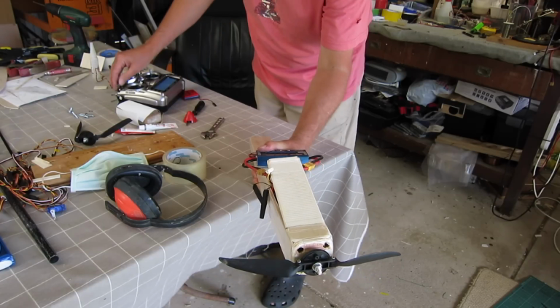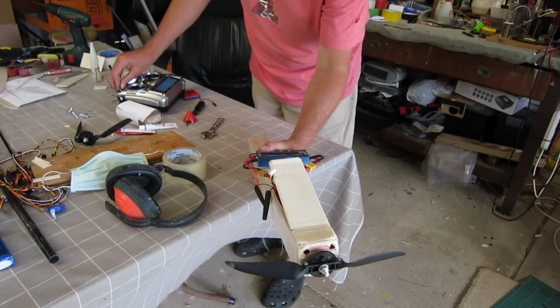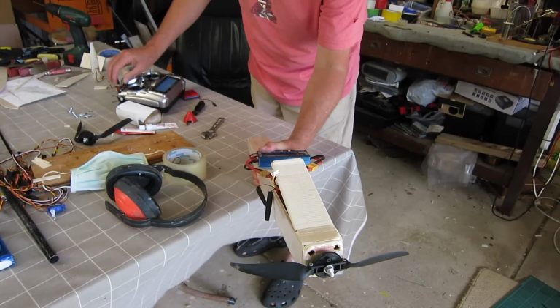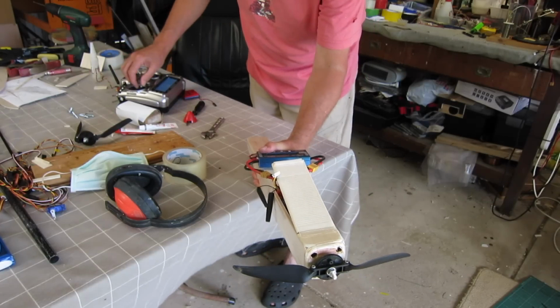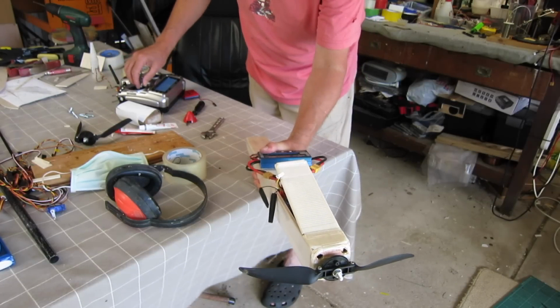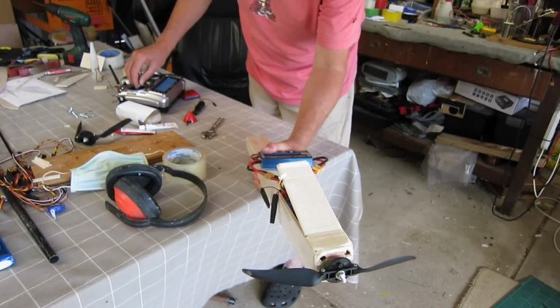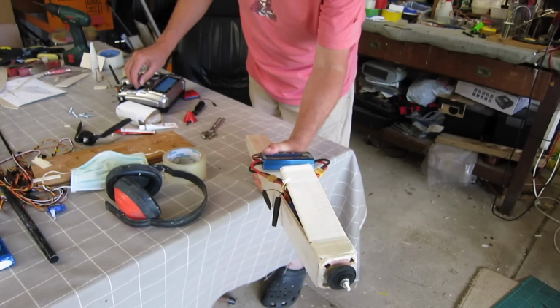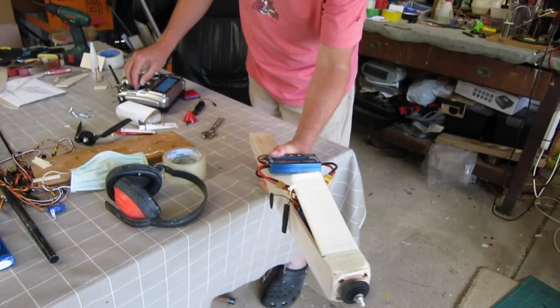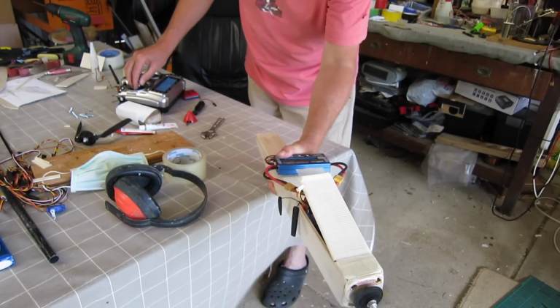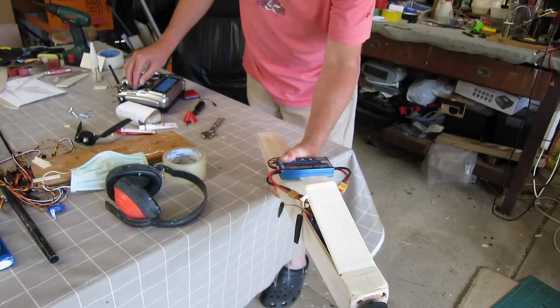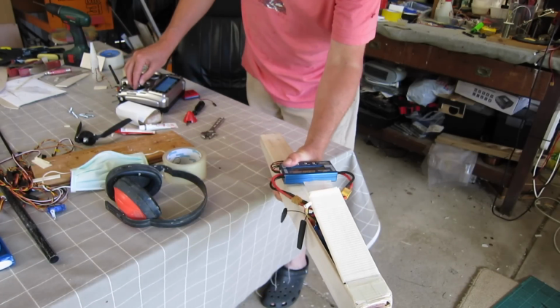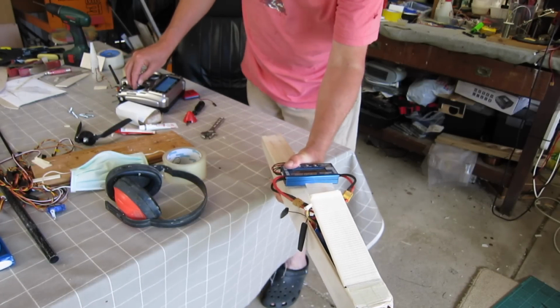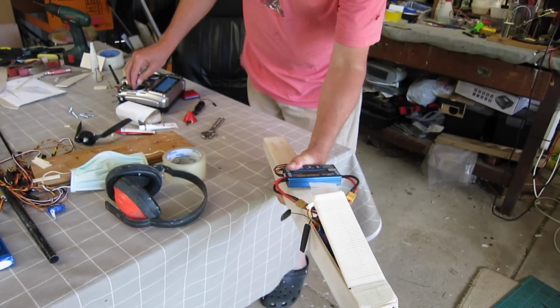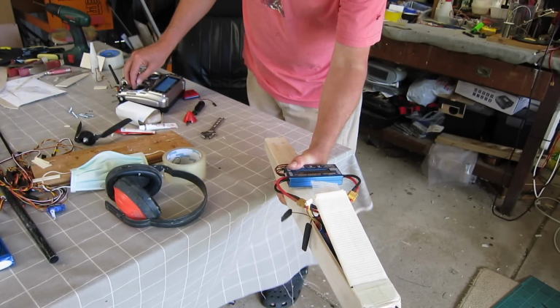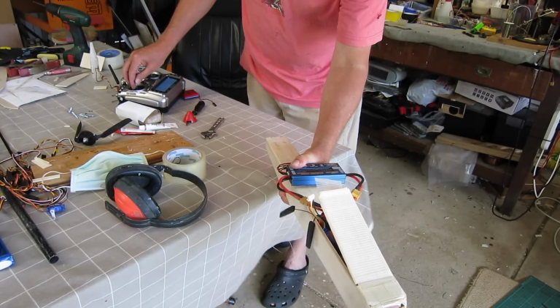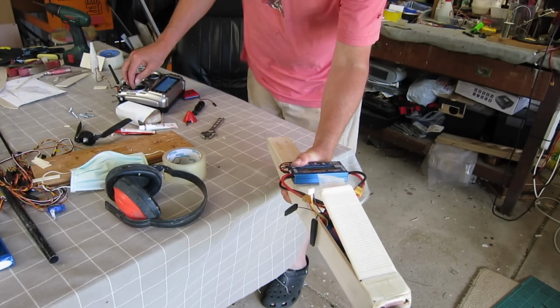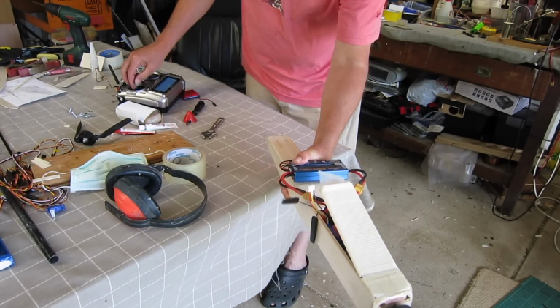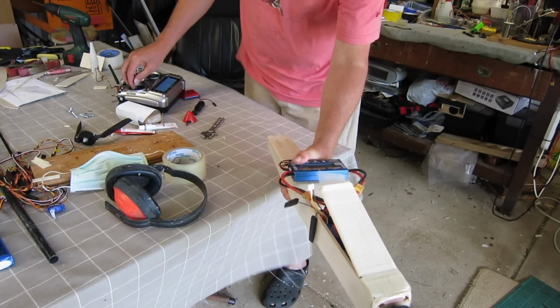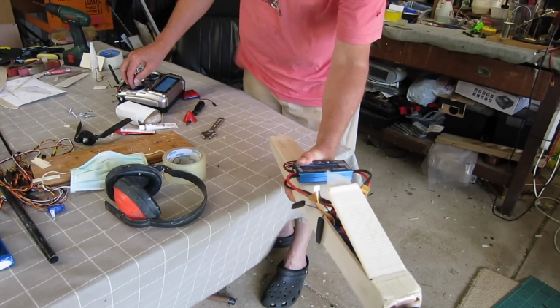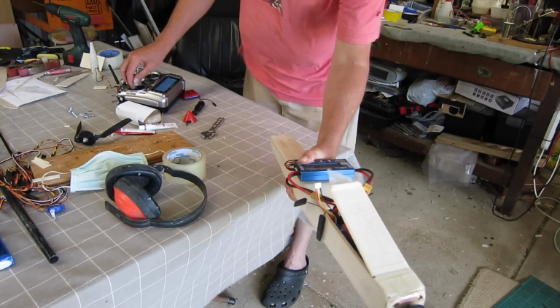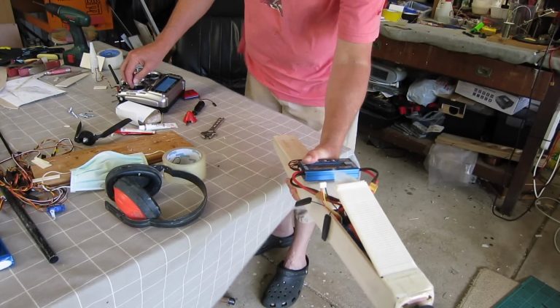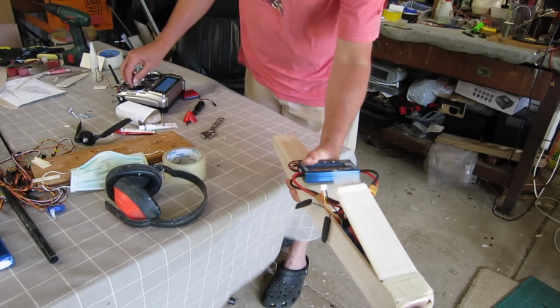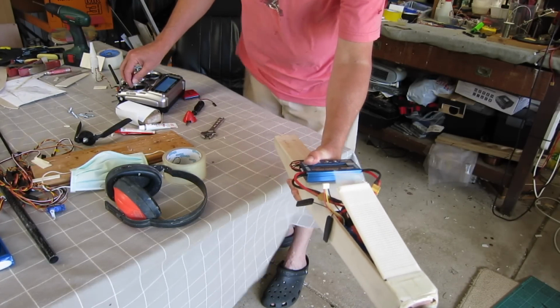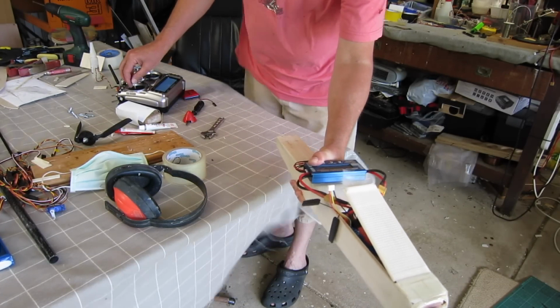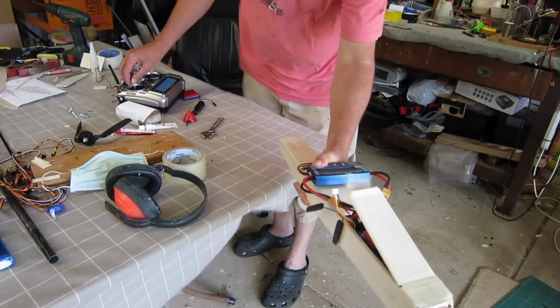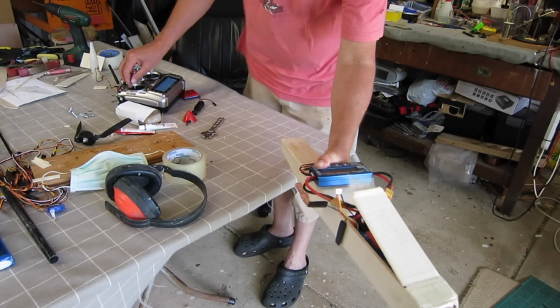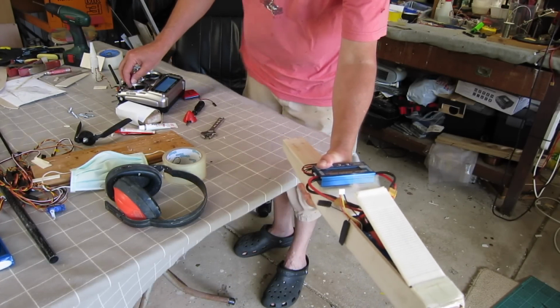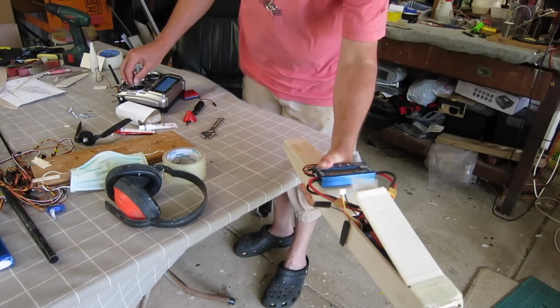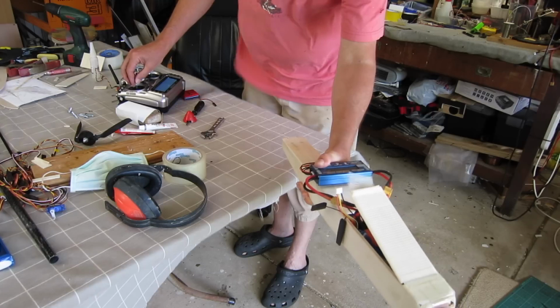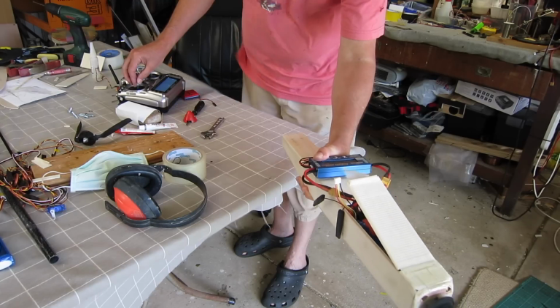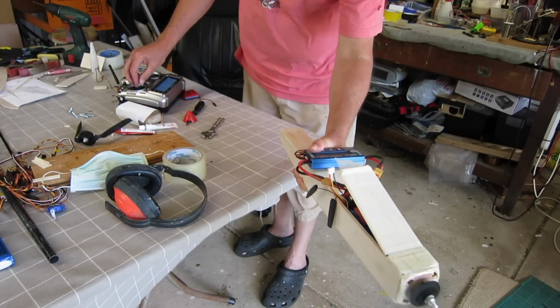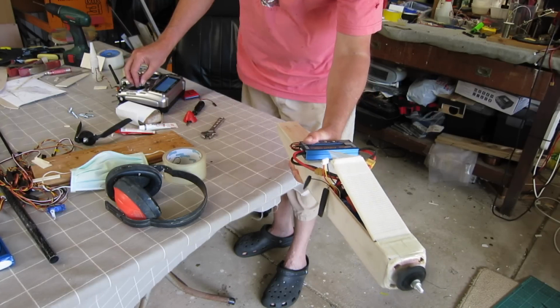Maximum current draw test - that was pulling more than 40 amps. So I have to limit the throttle on a curve. Don't need that much power anyway.